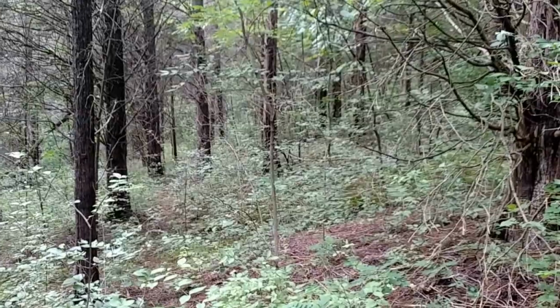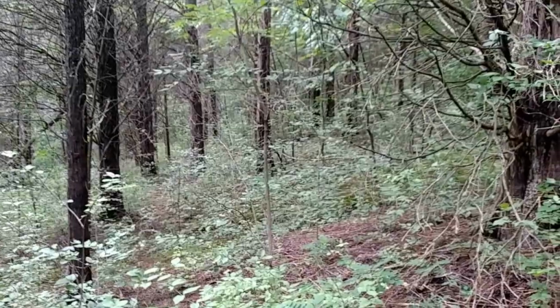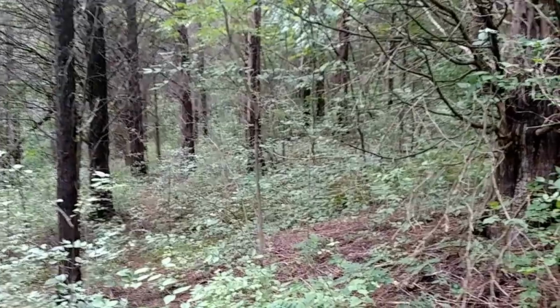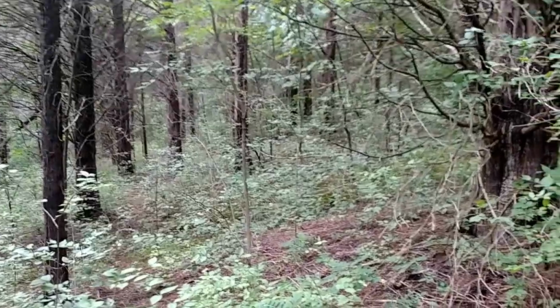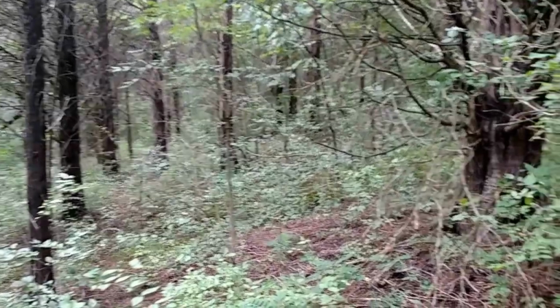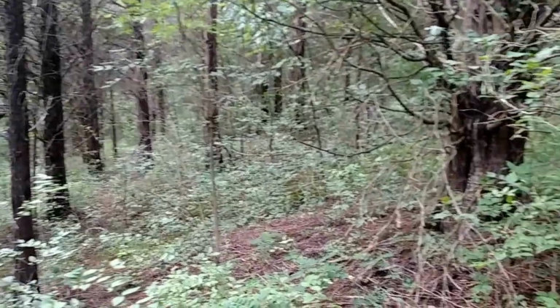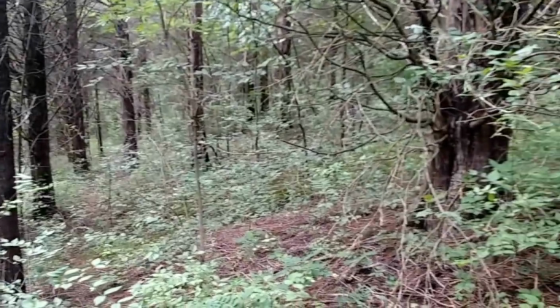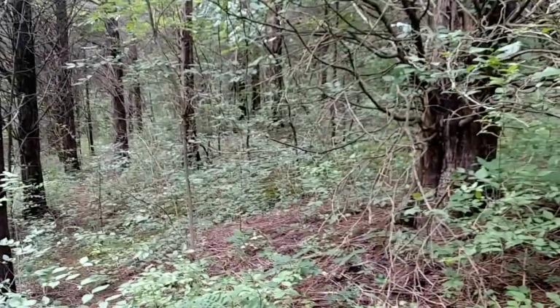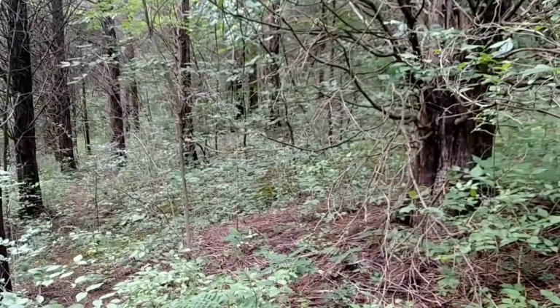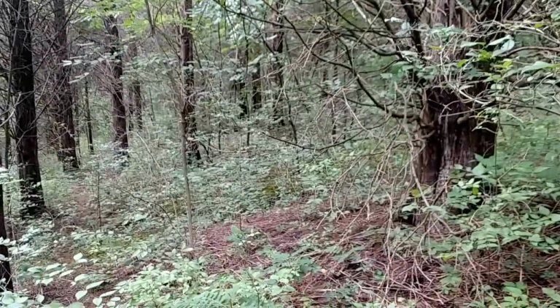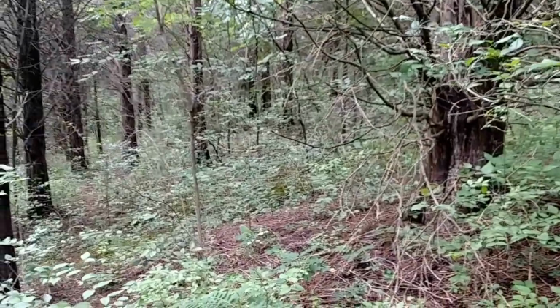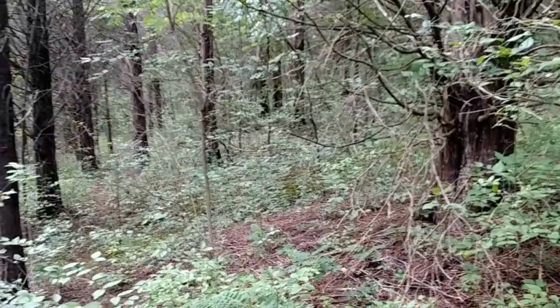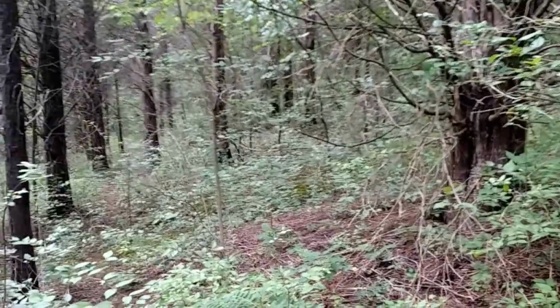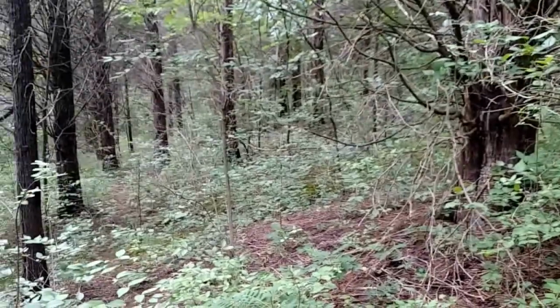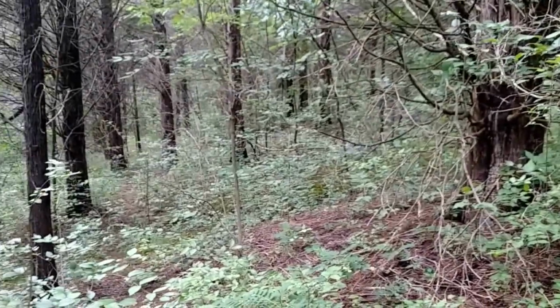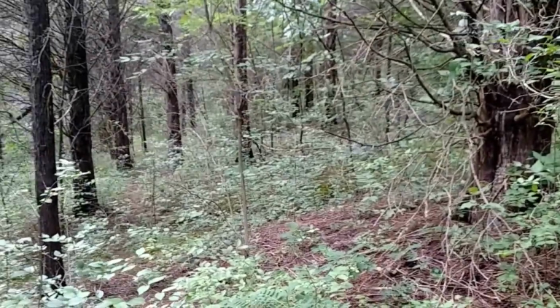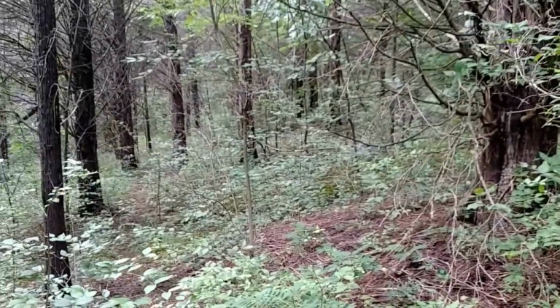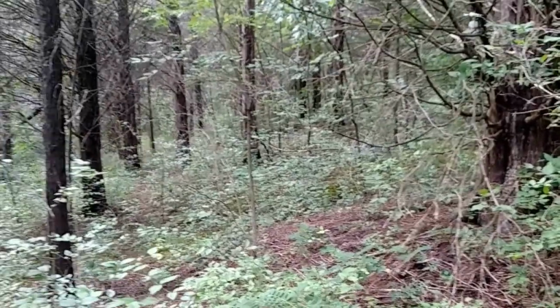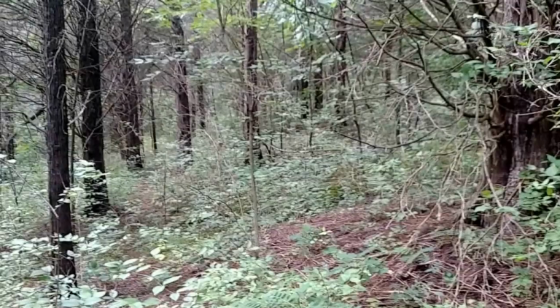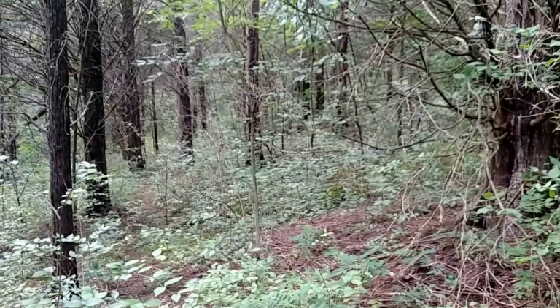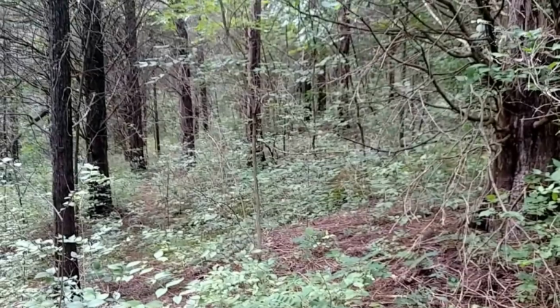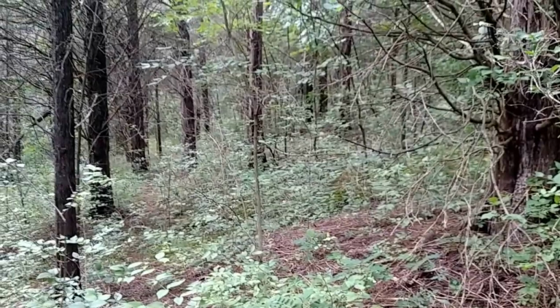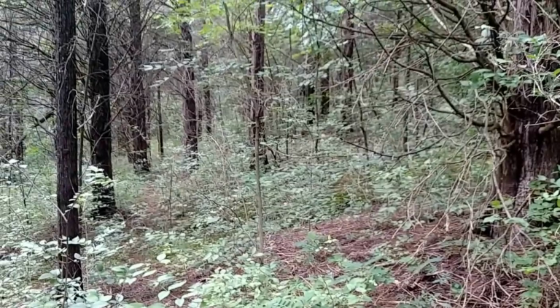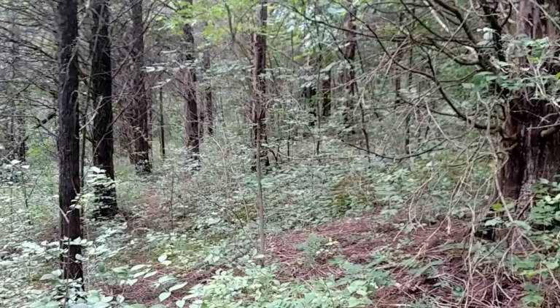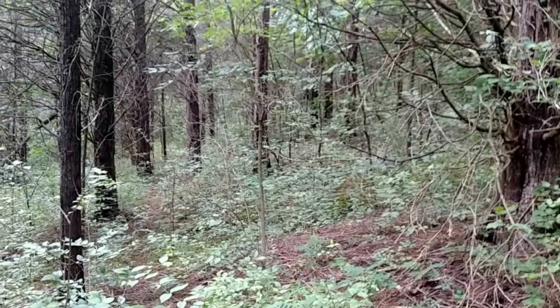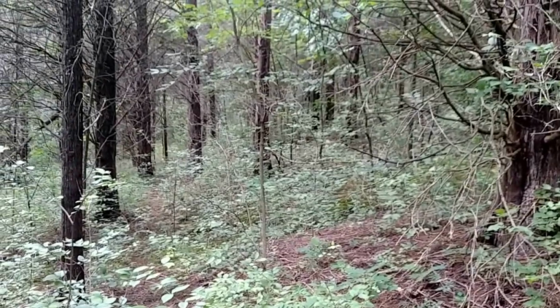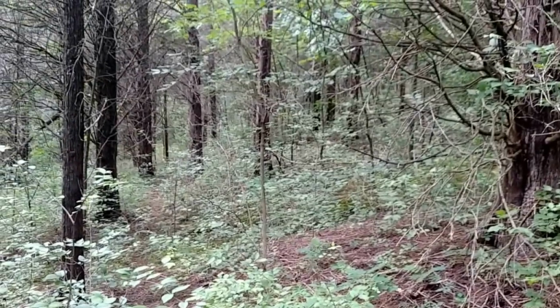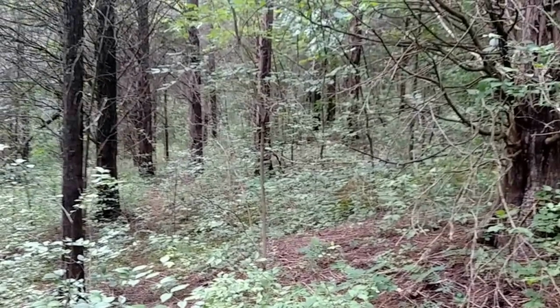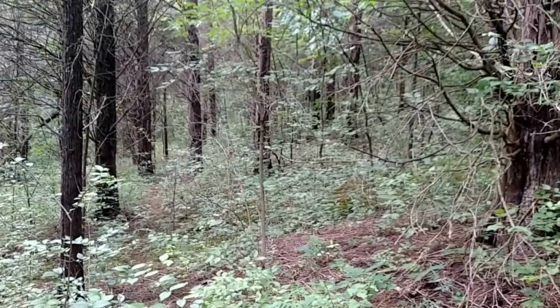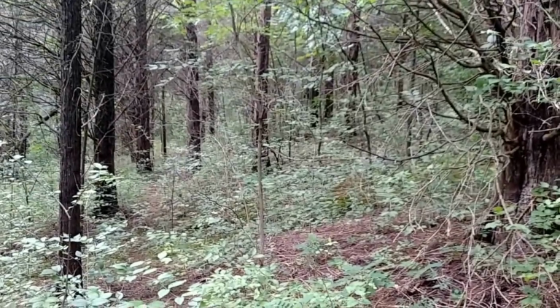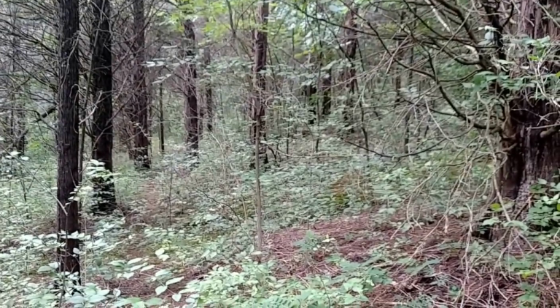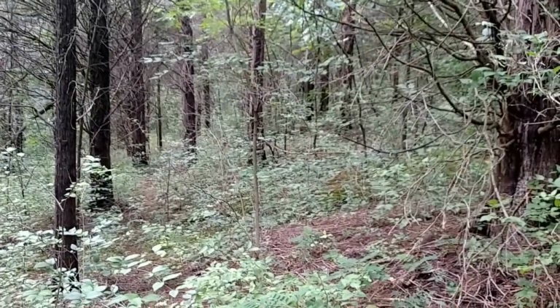I'm out on a little short day hike today to go over a few pieces of gear that I use.